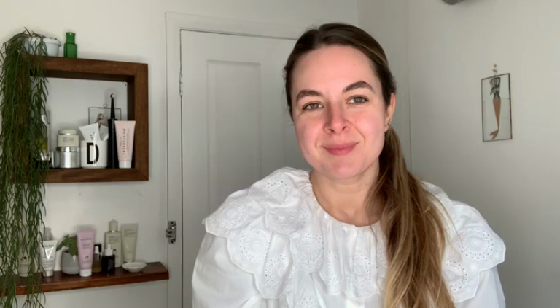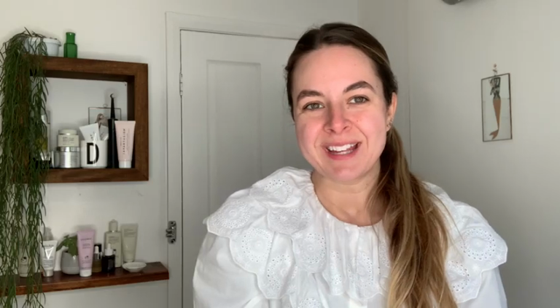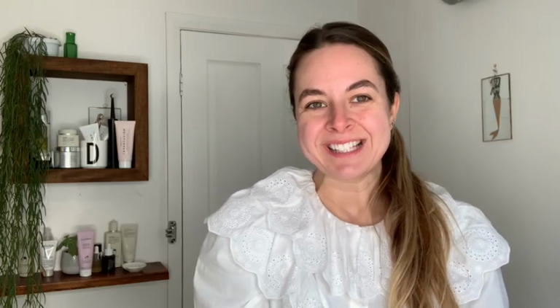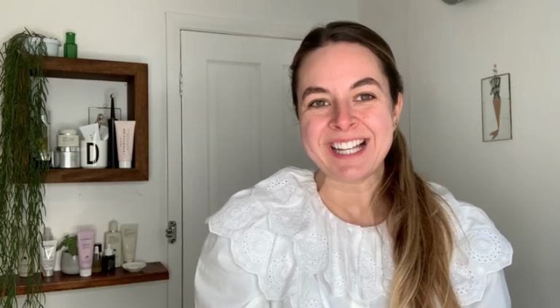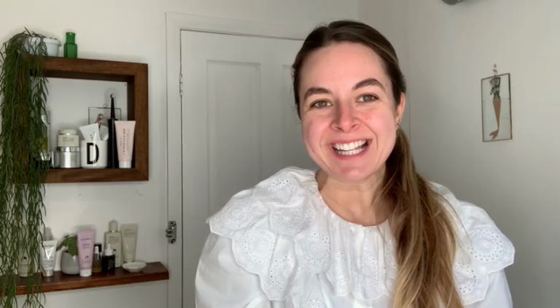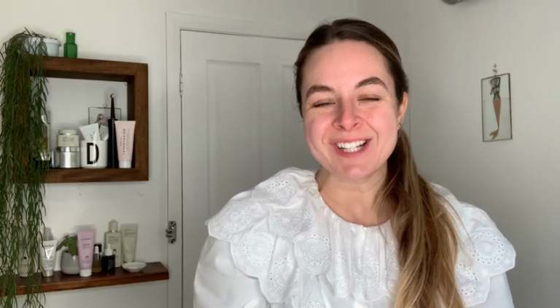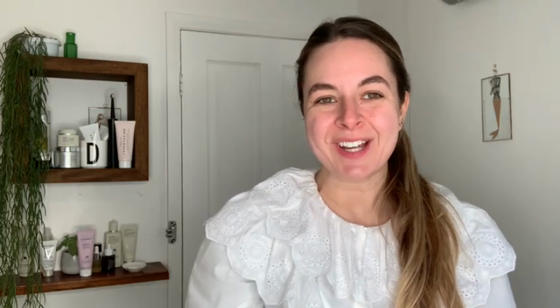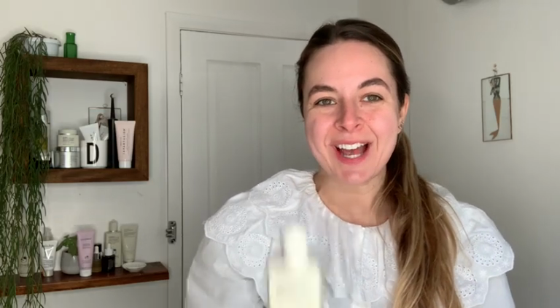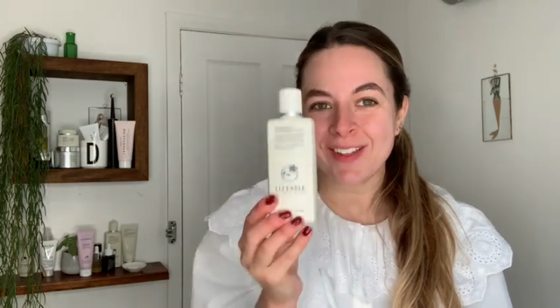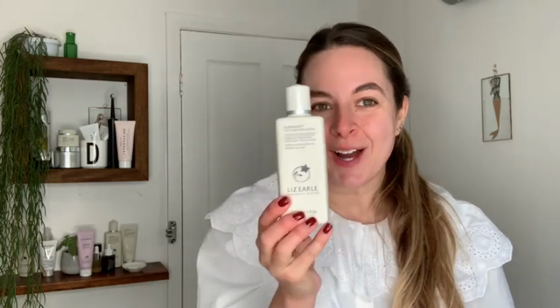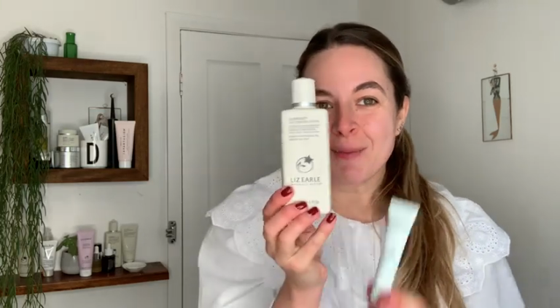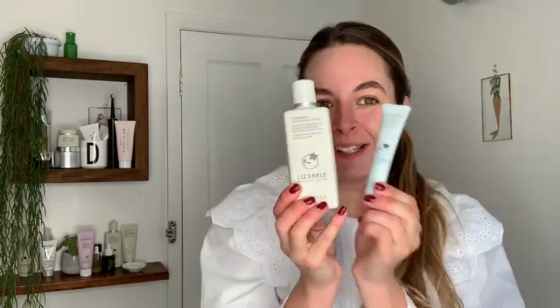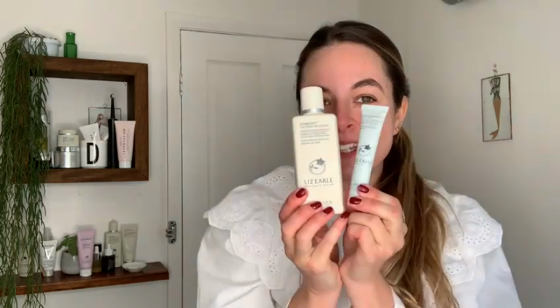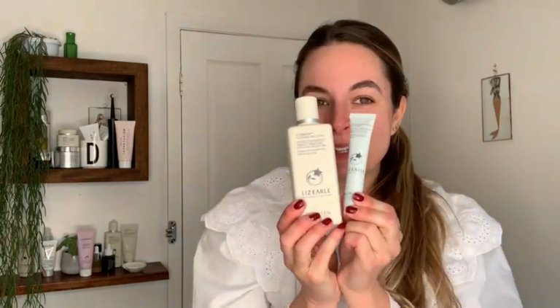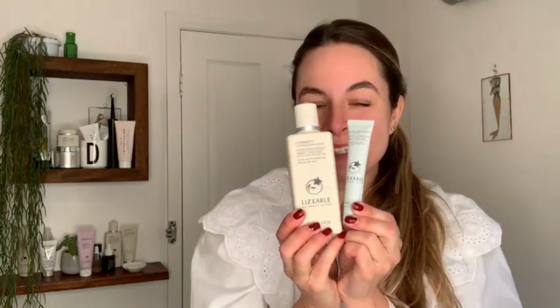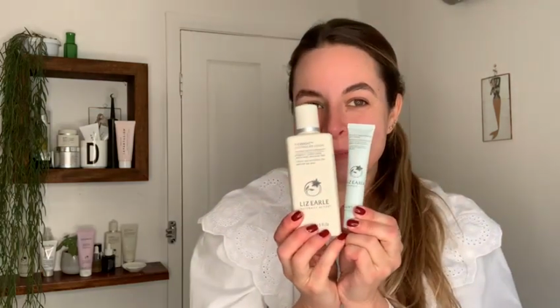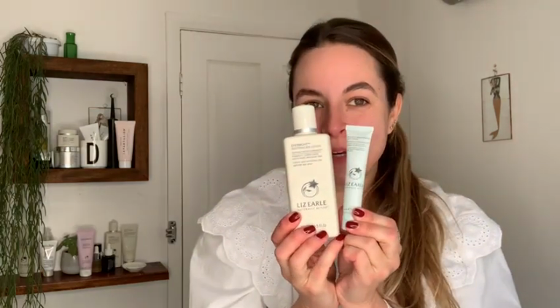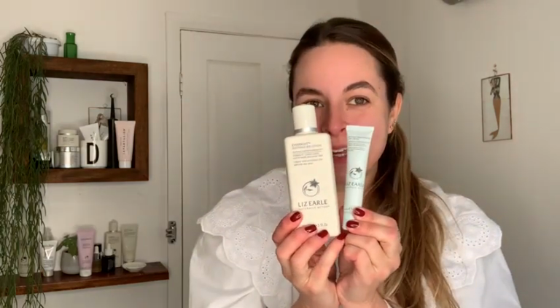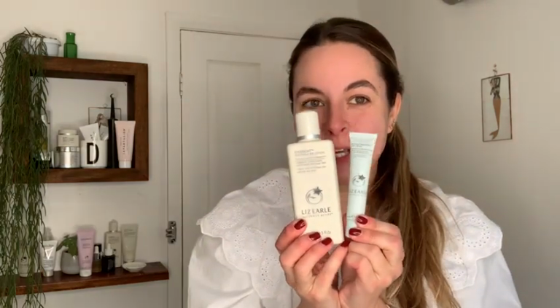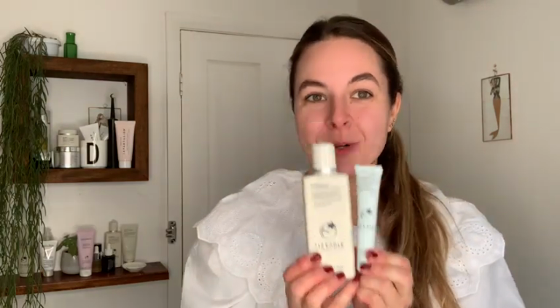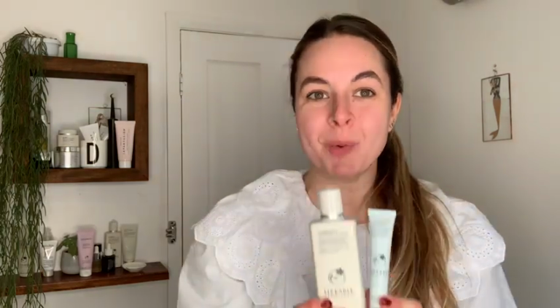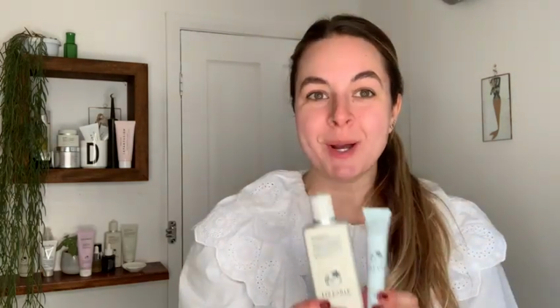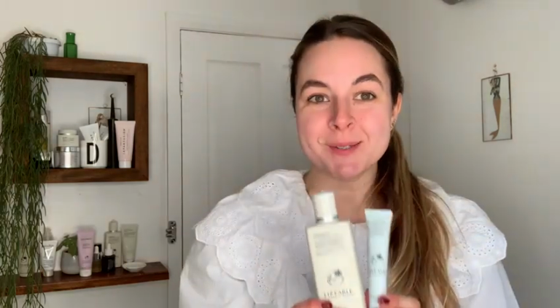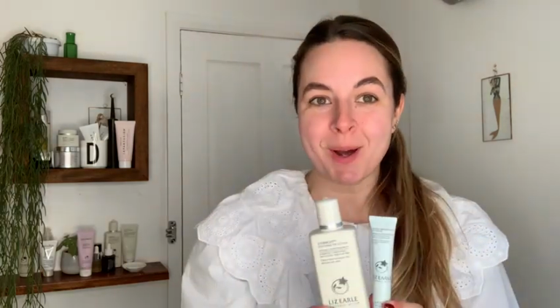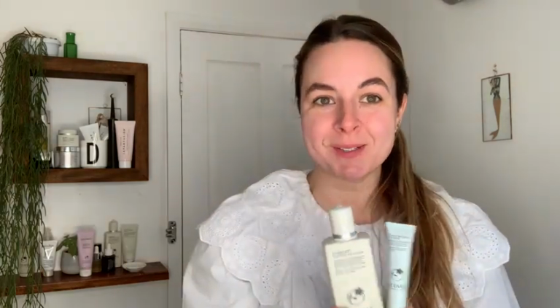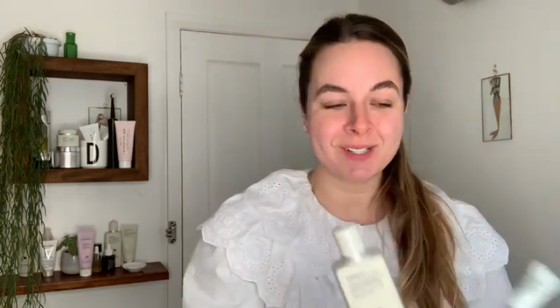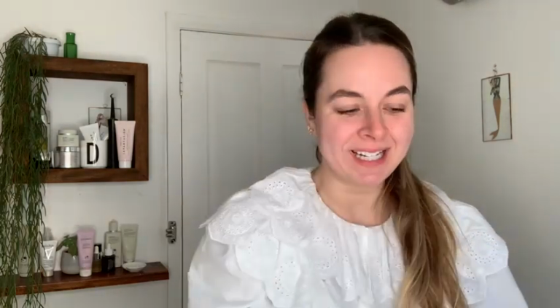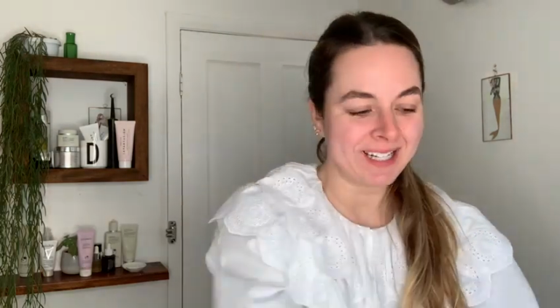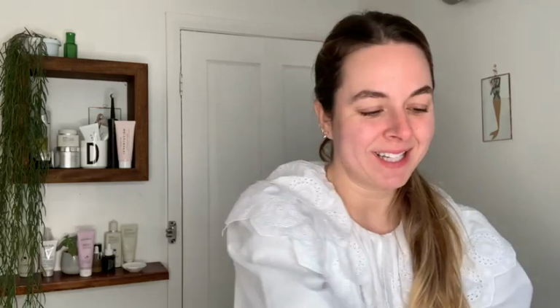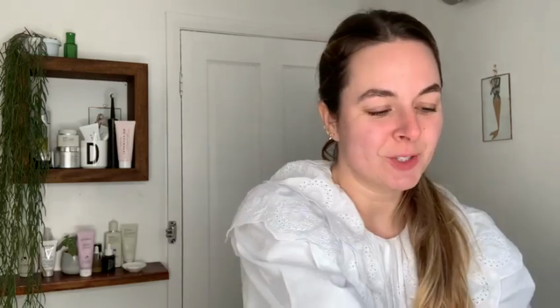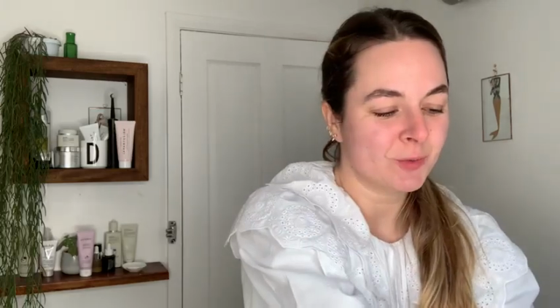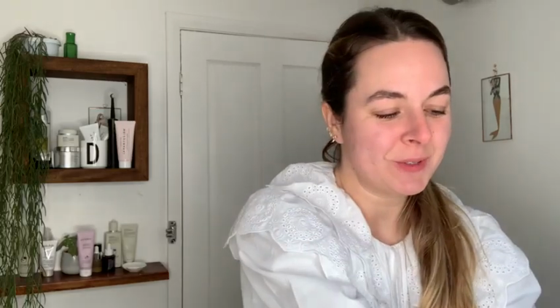Let's look at how the Eye Brighten and Instant Brightening Eye Cream work as part of our Daily Essentials routine.